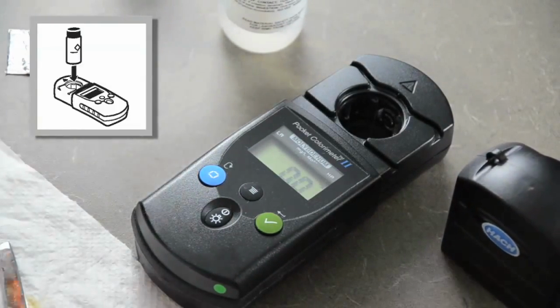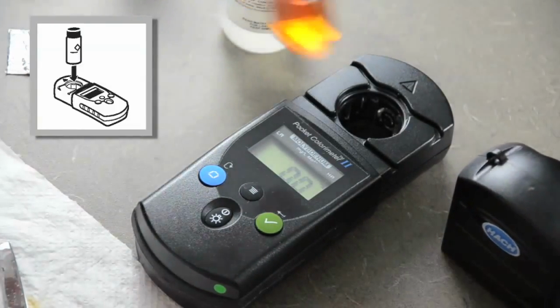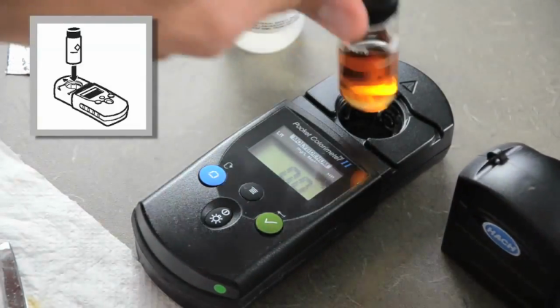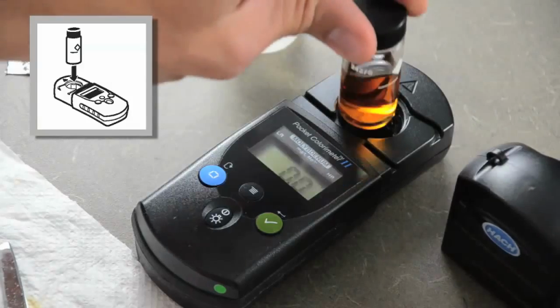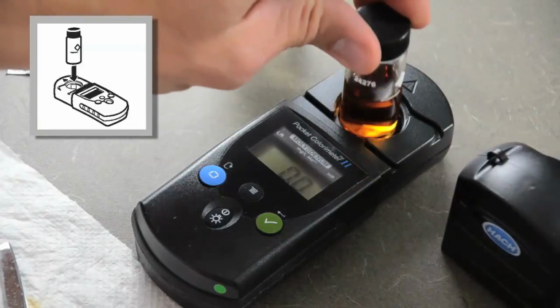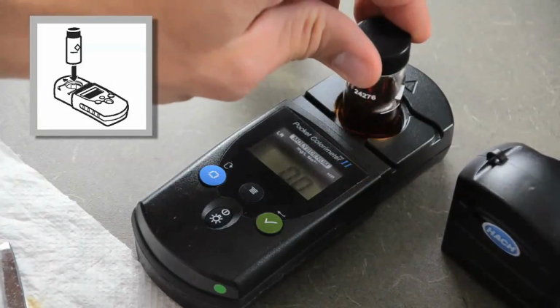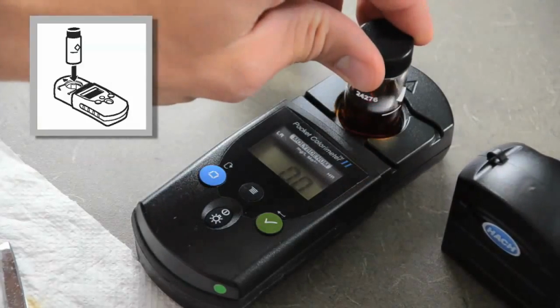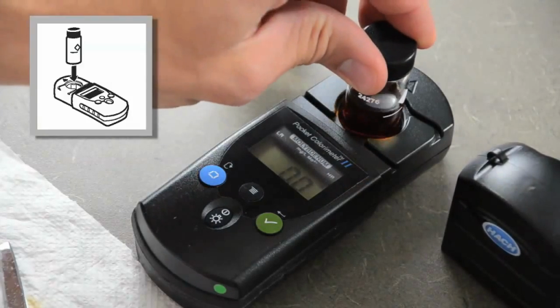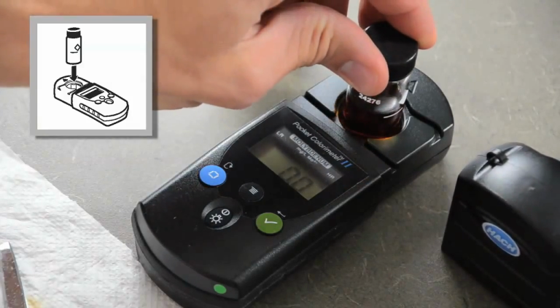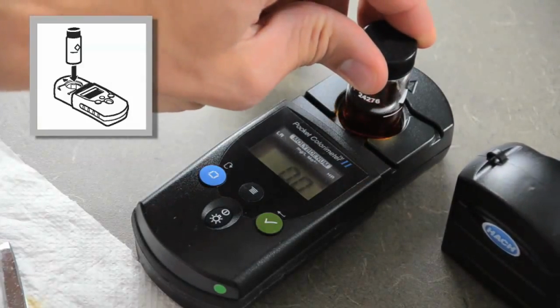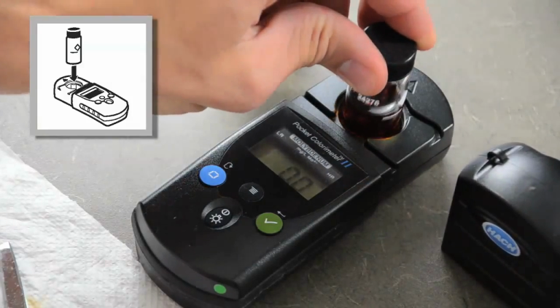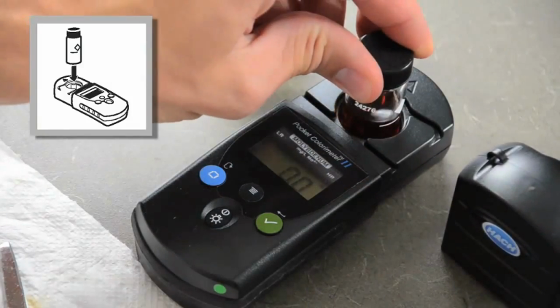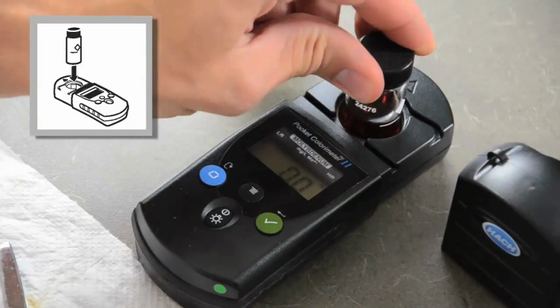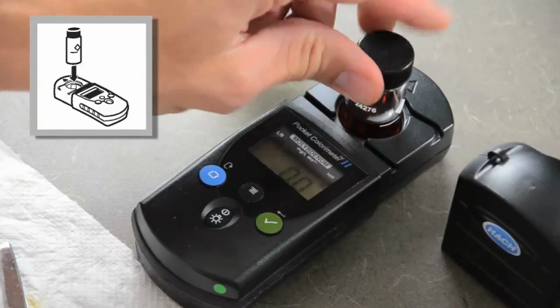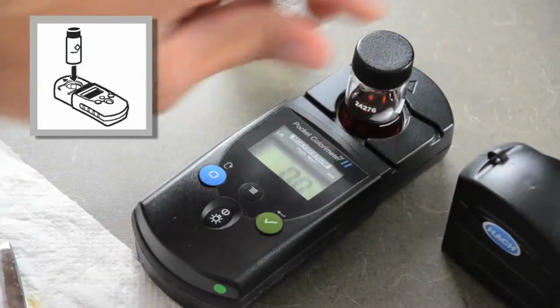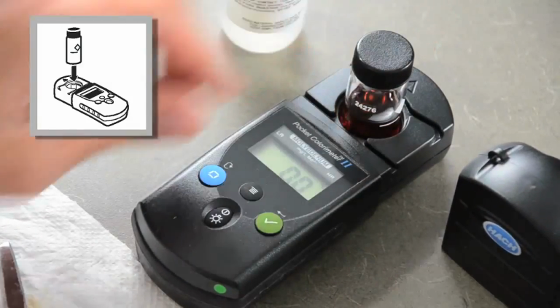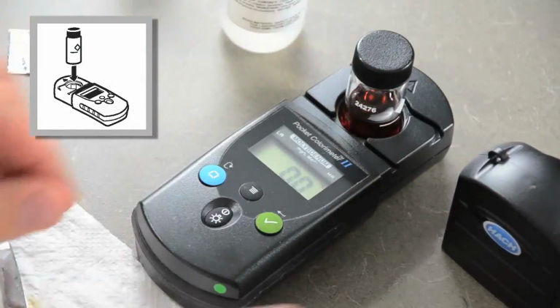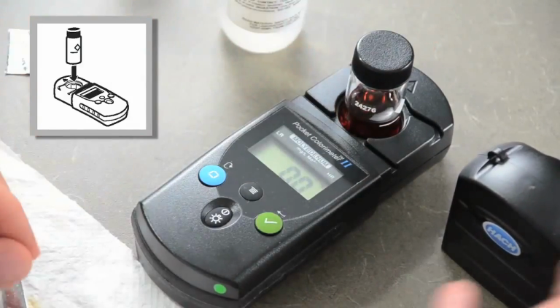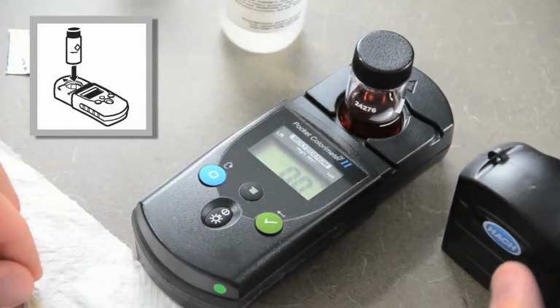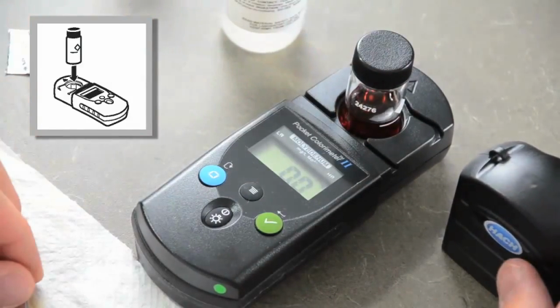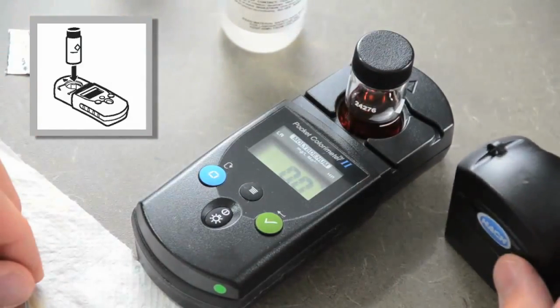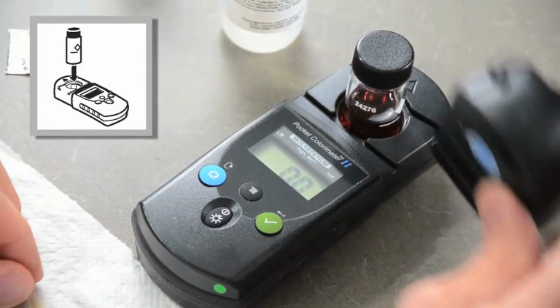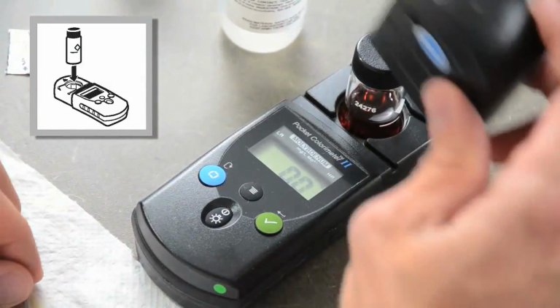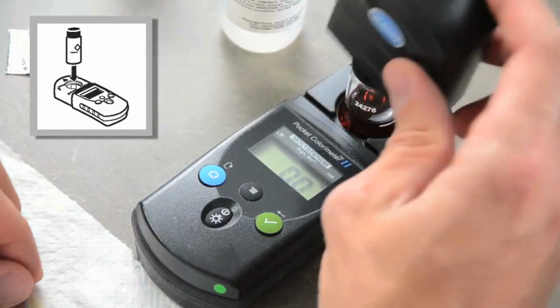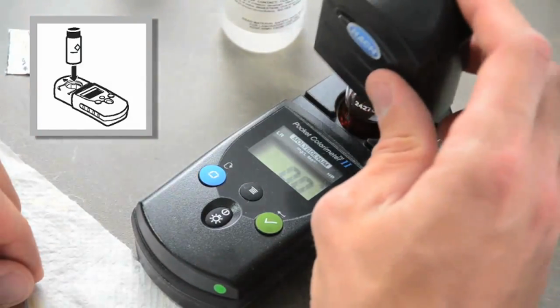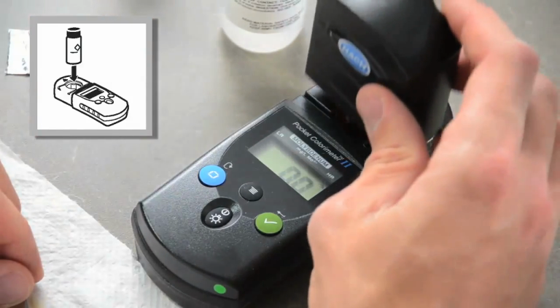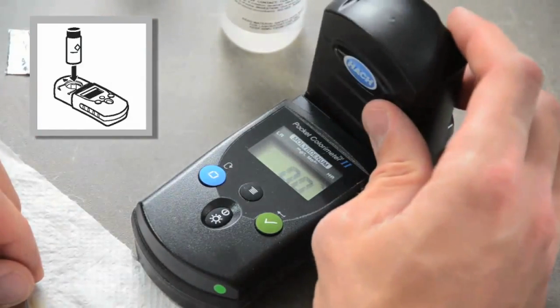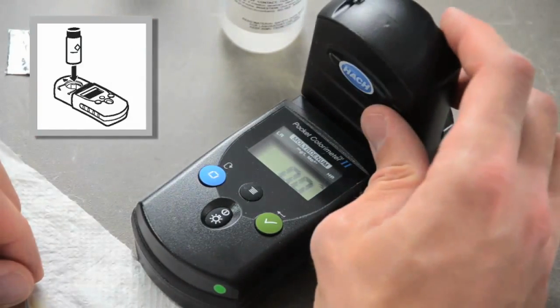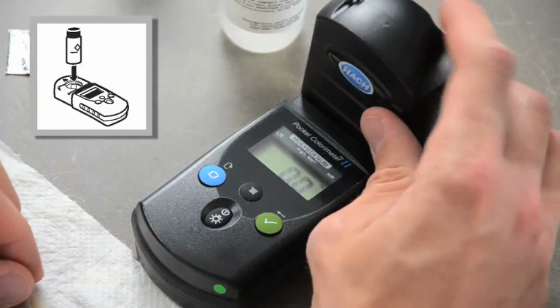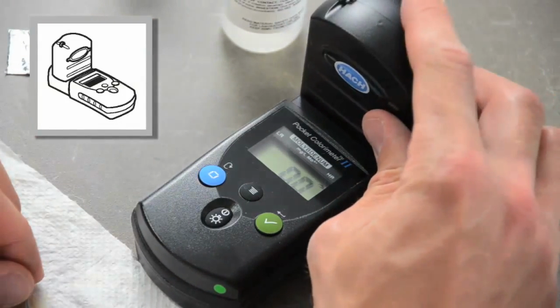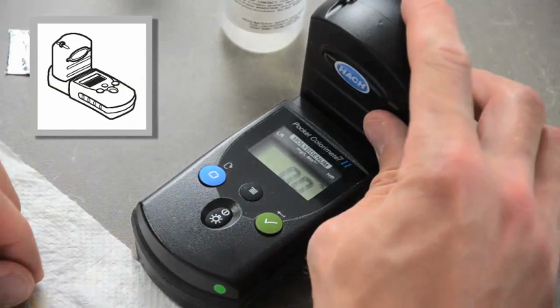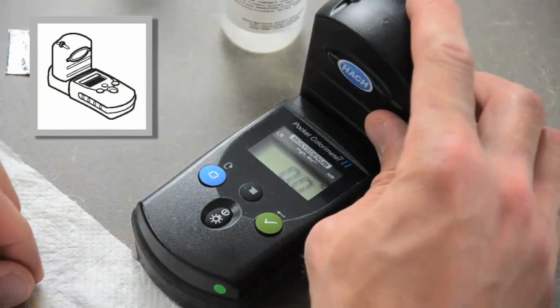Place the blank in the cell holder. Cover the blank with the instrument cap and press the zero/scroll button.